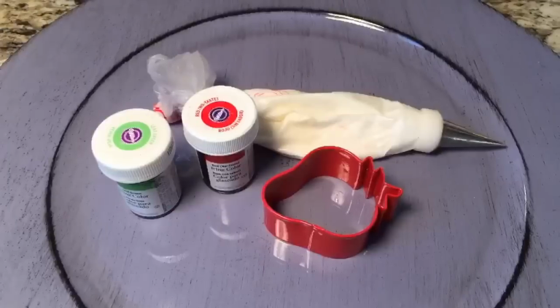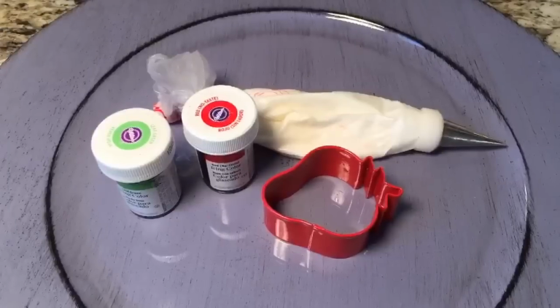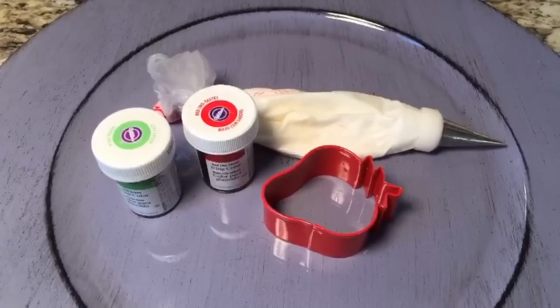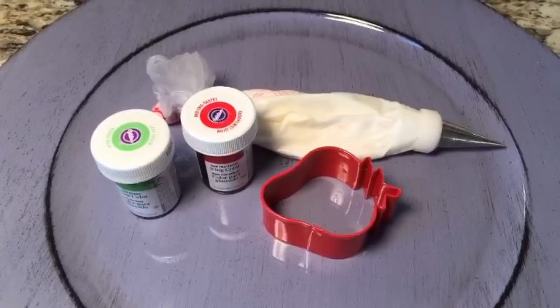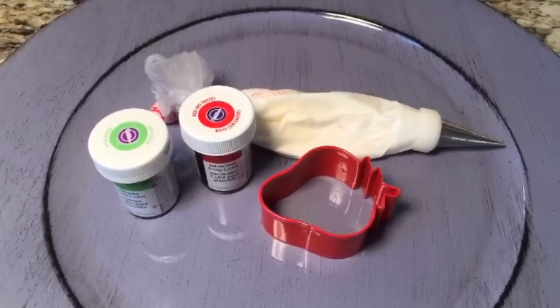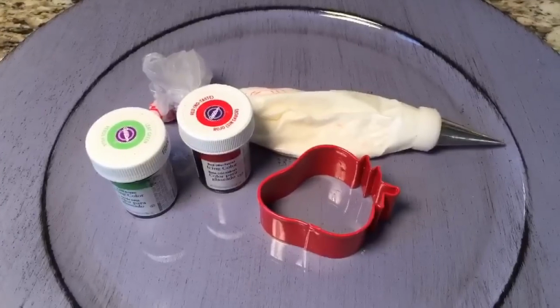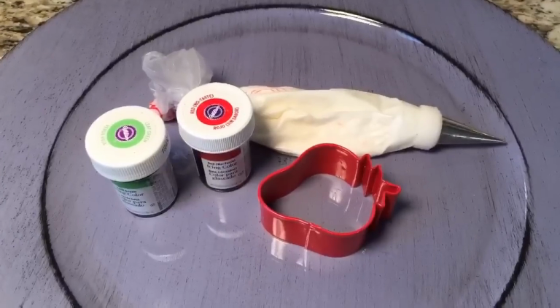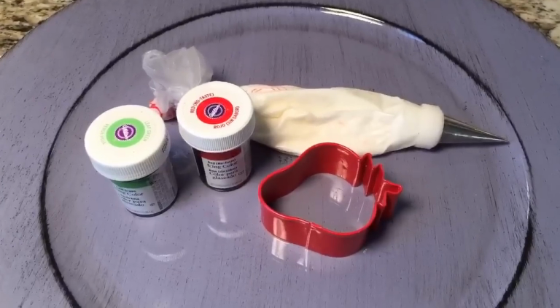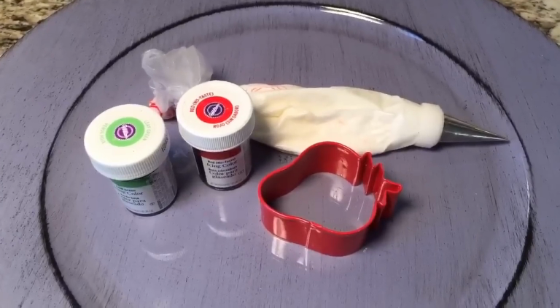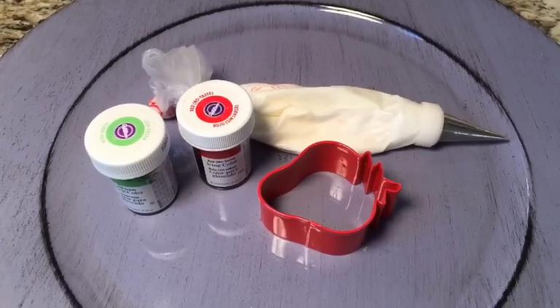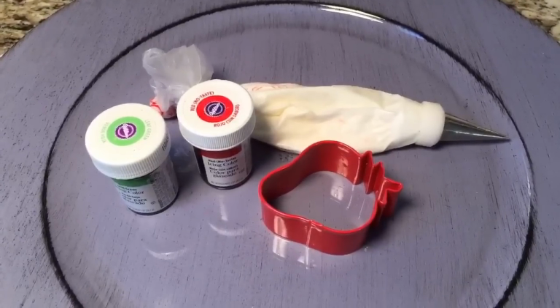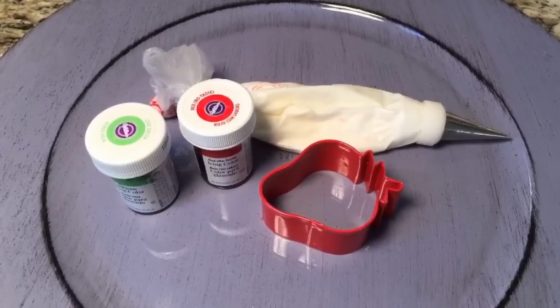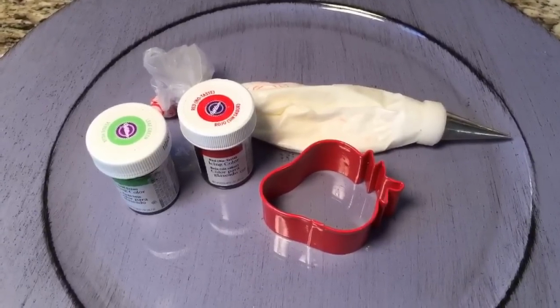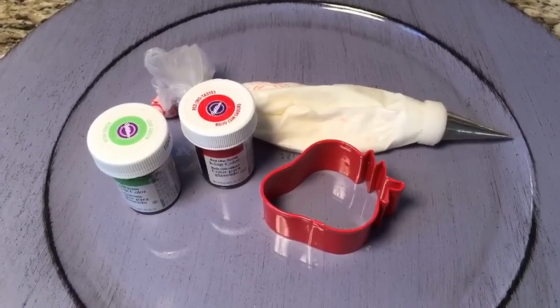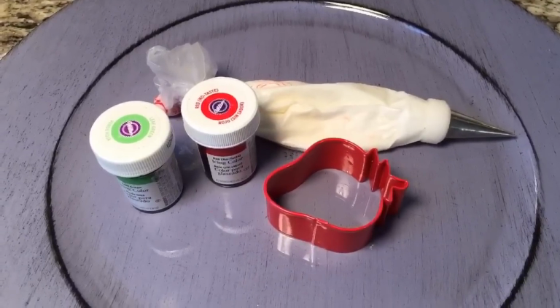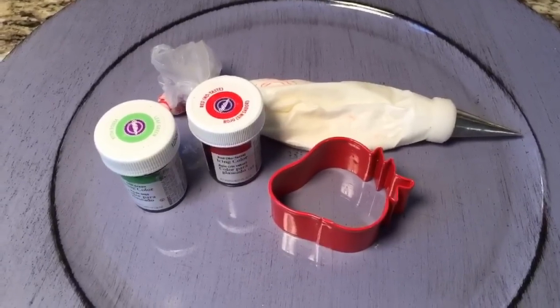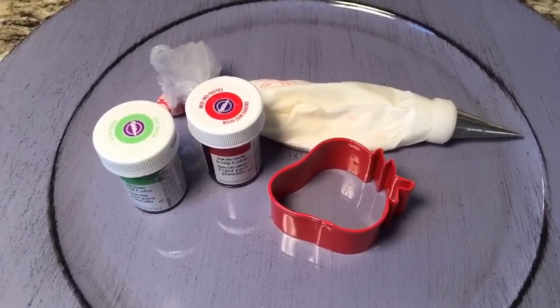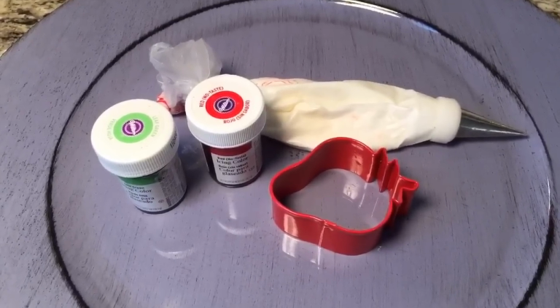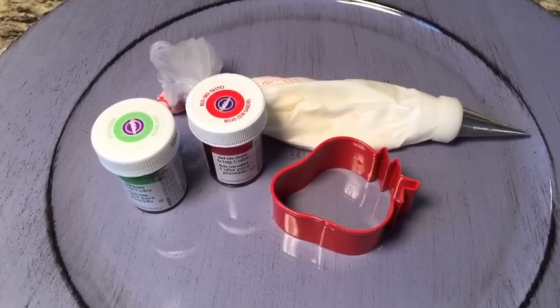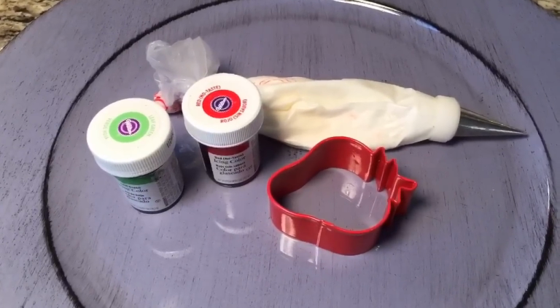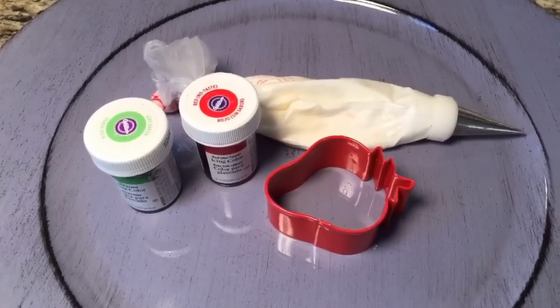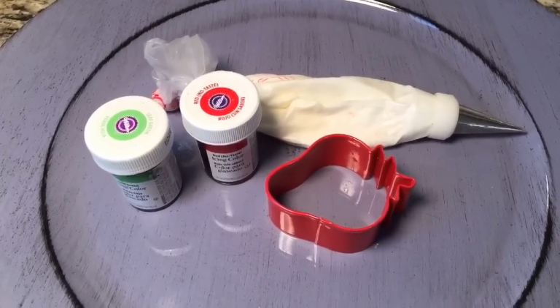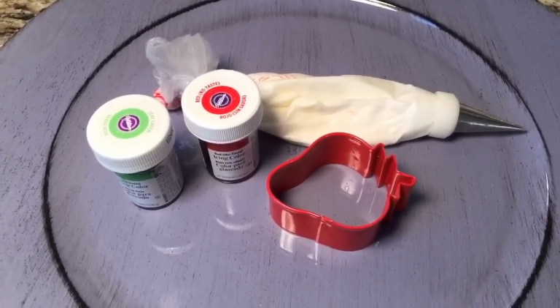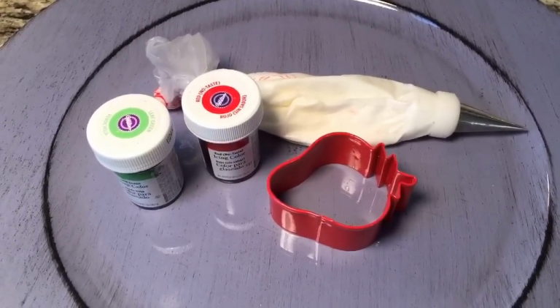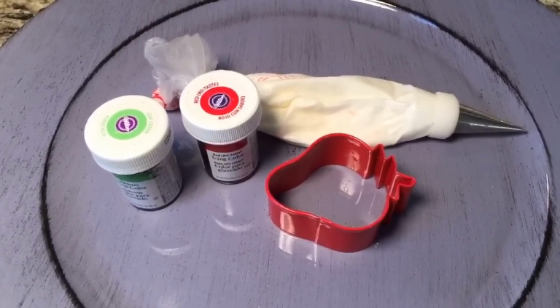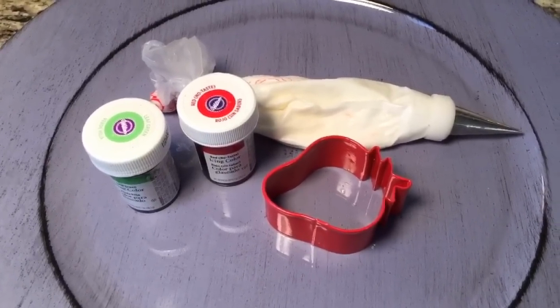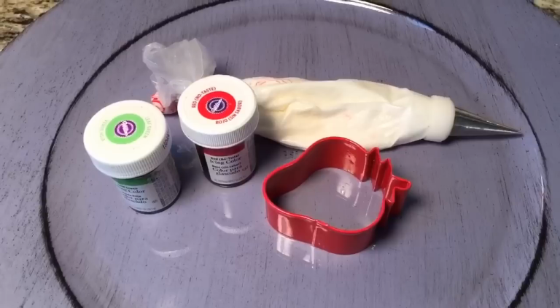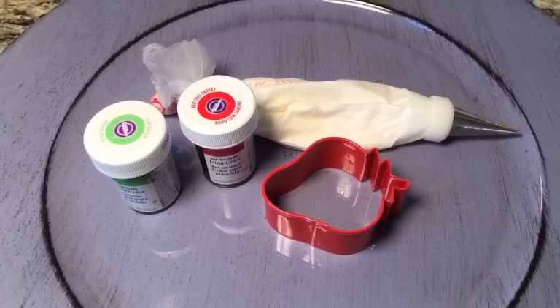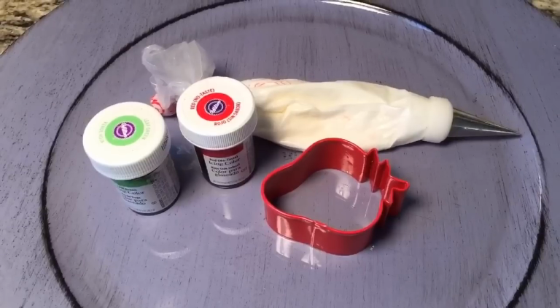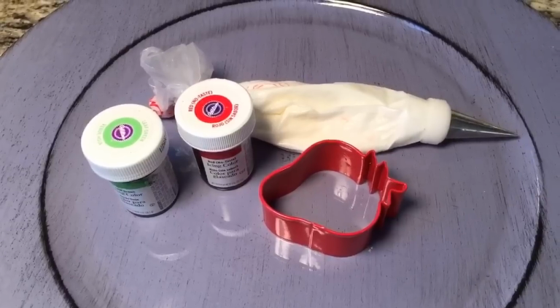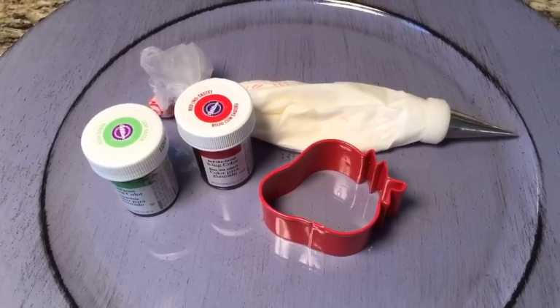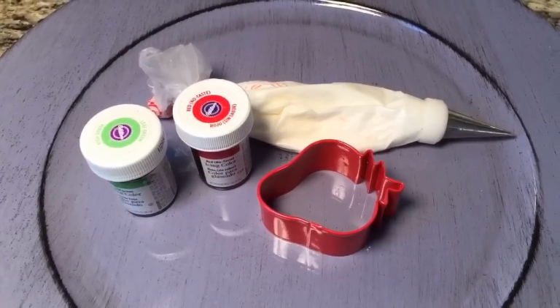Here are the things that I used: a strawberry cookie cutter, leaf green and red fruit coloring by Wilton, and some white roll icing.